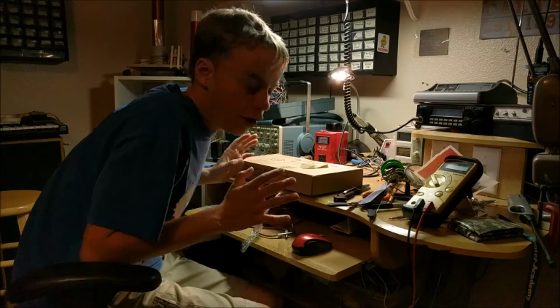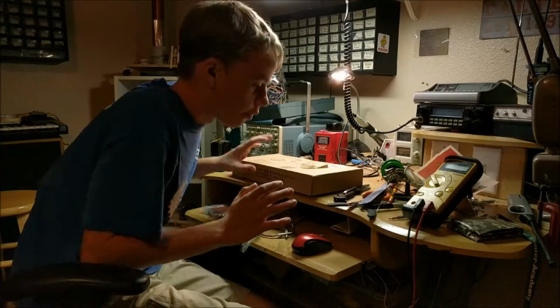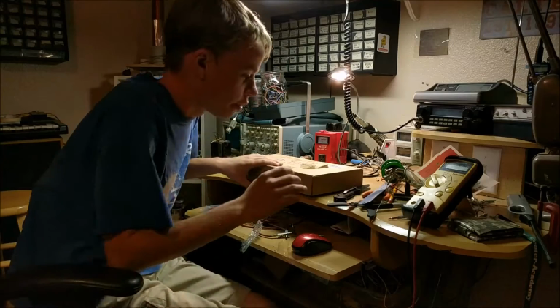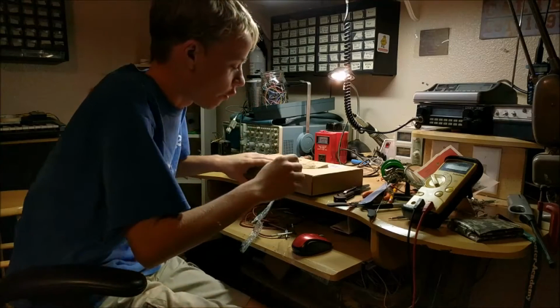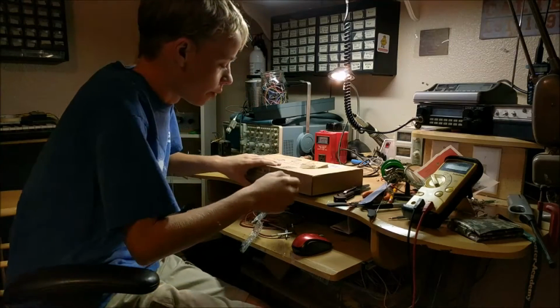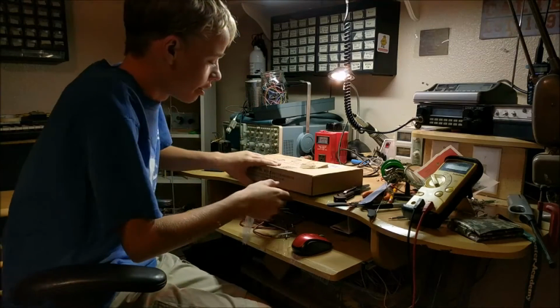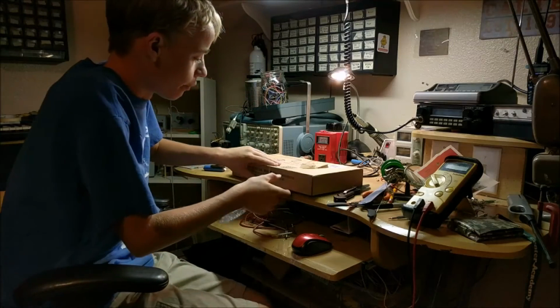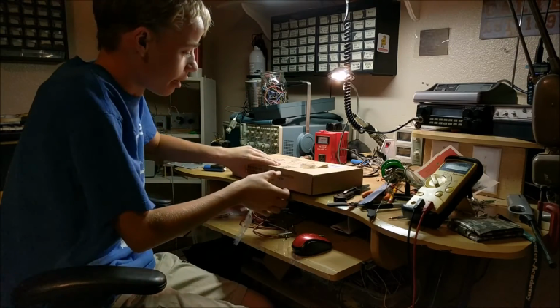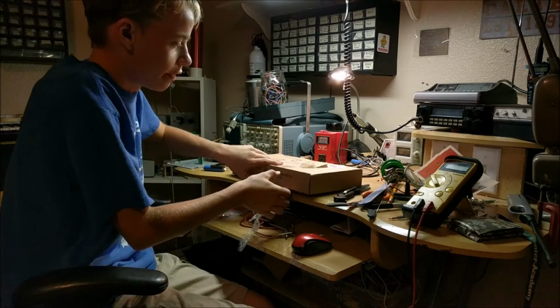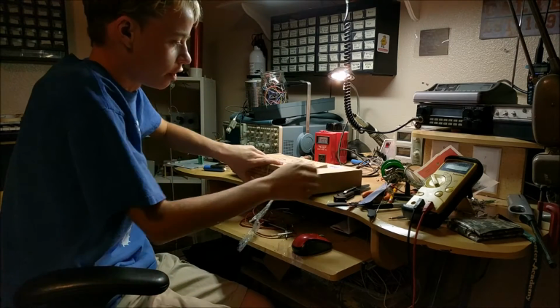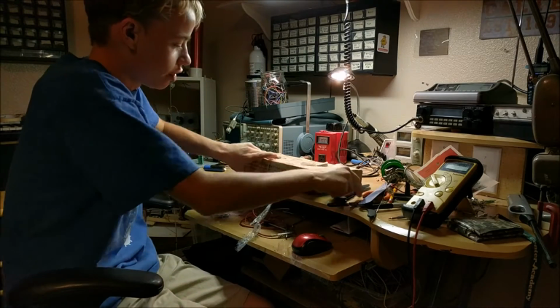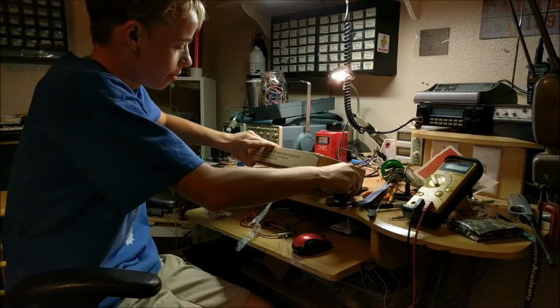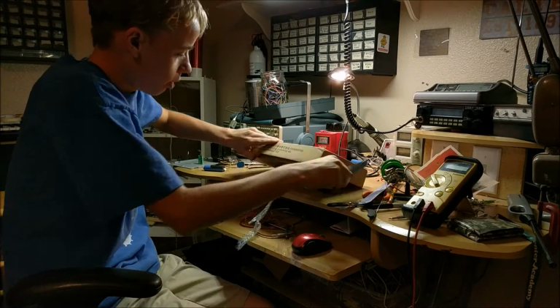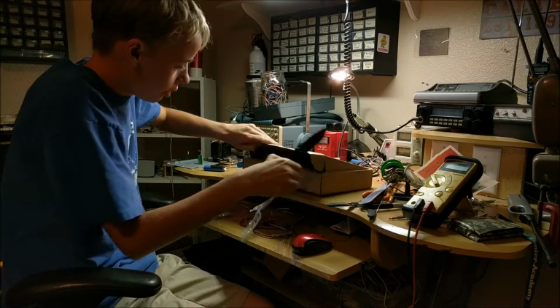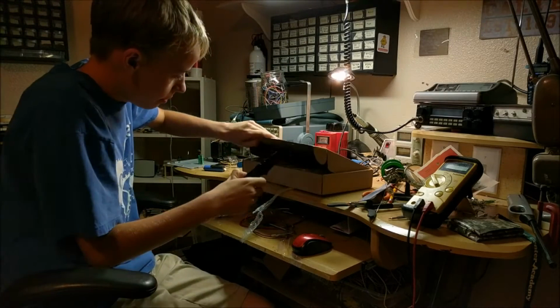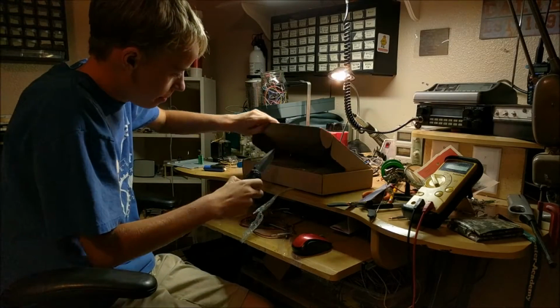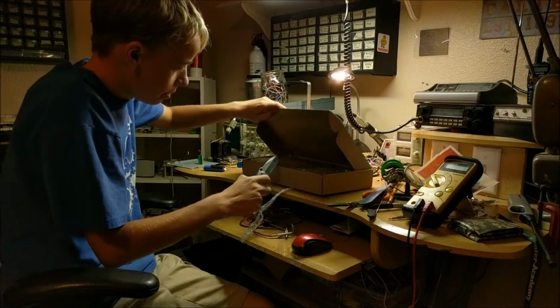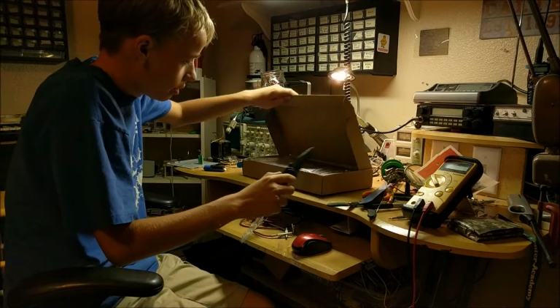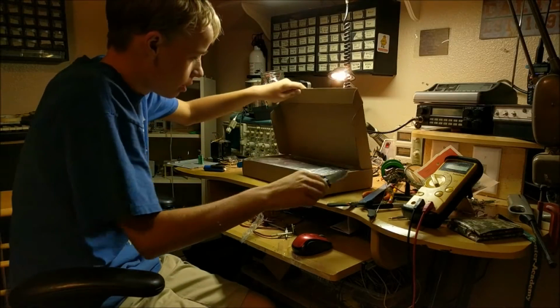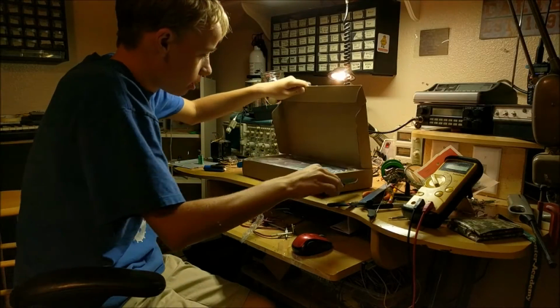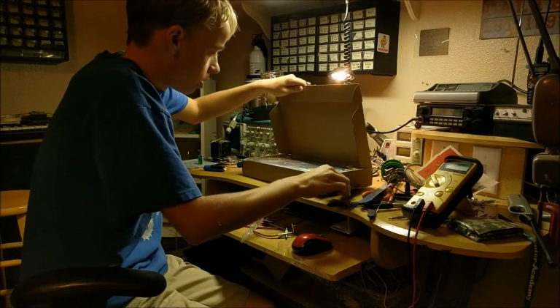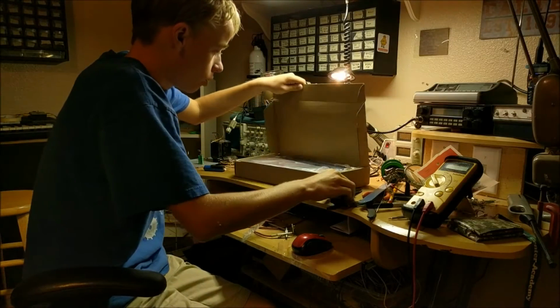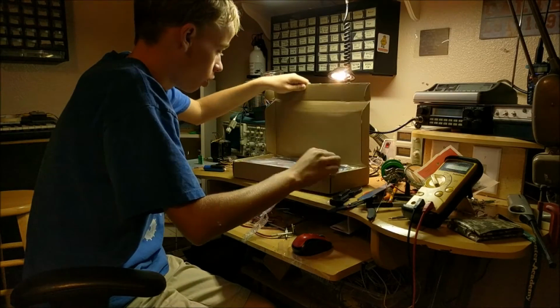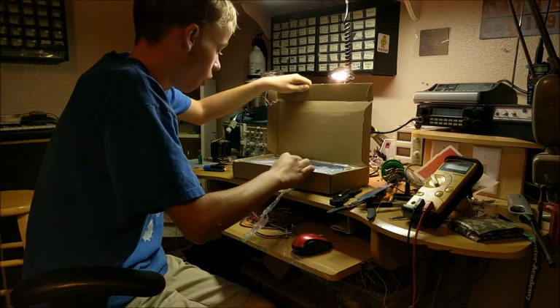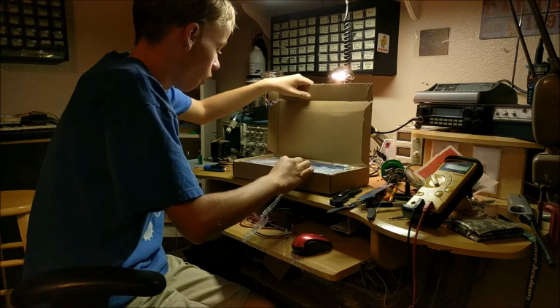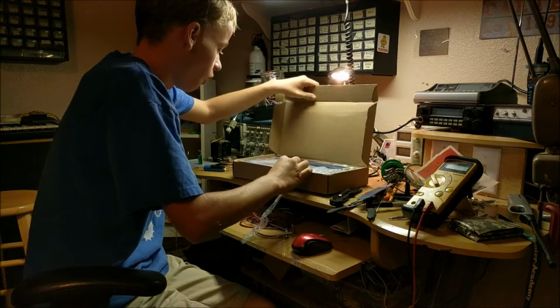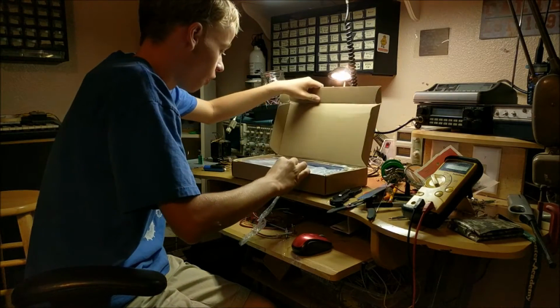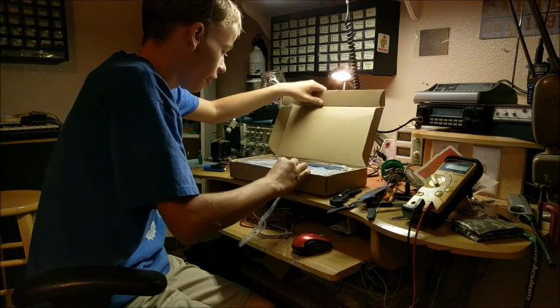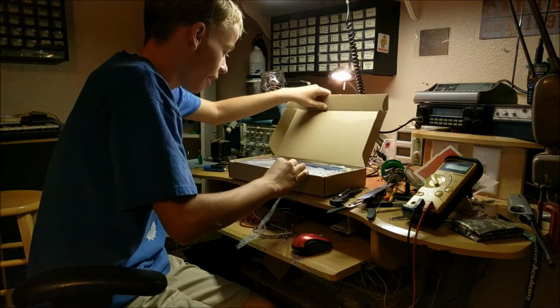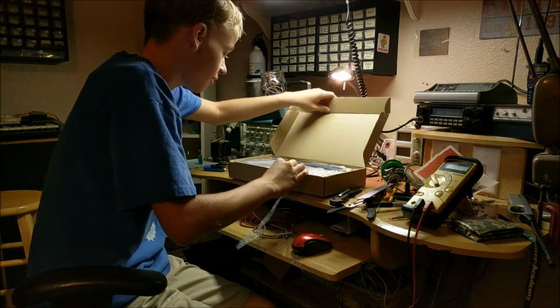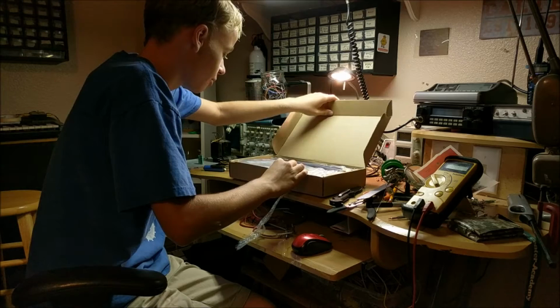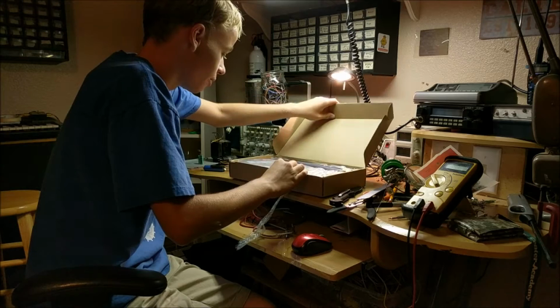Now for what you've all been waiting for, the giant box. Oh, that's cool.